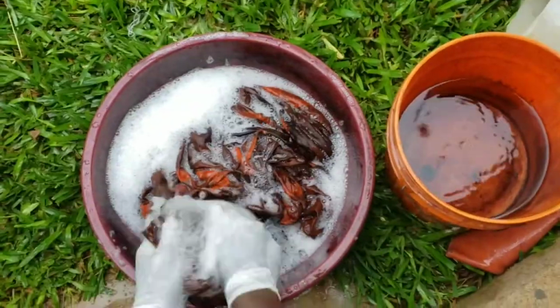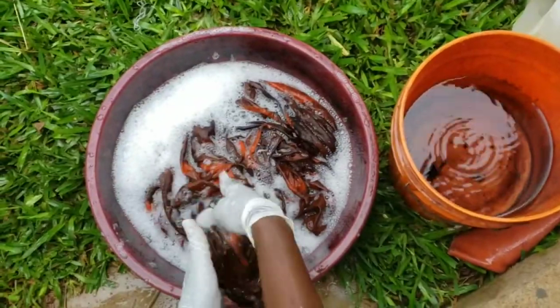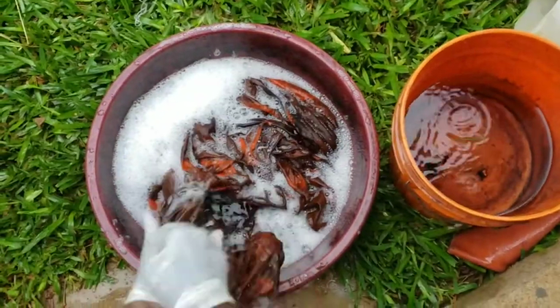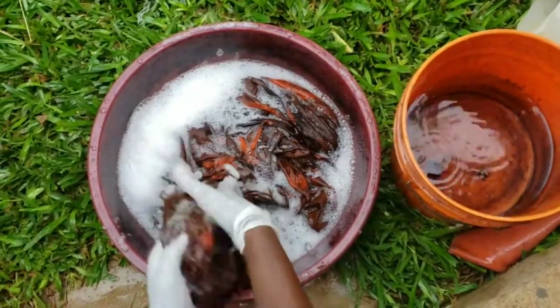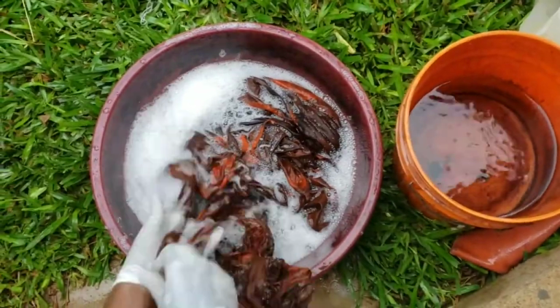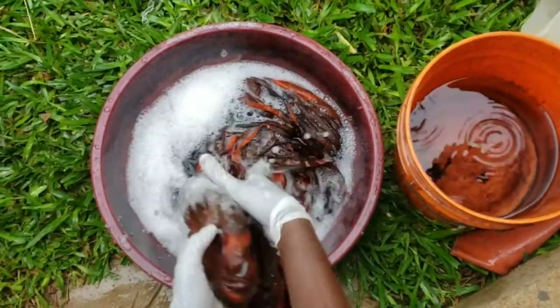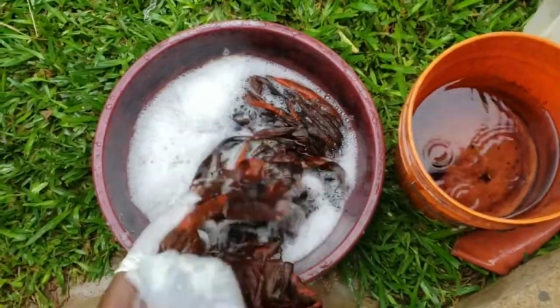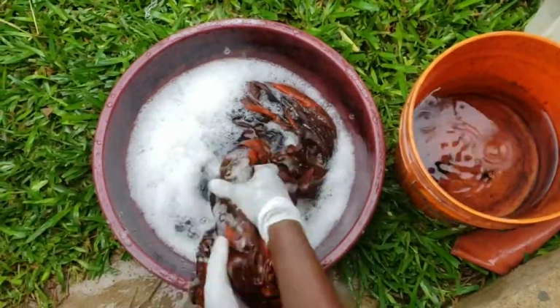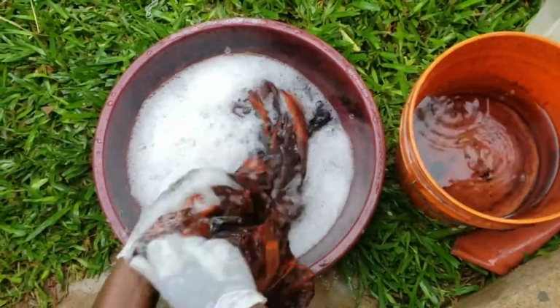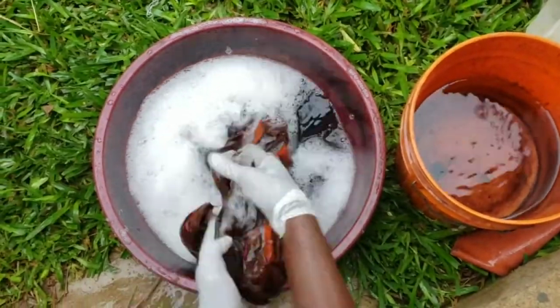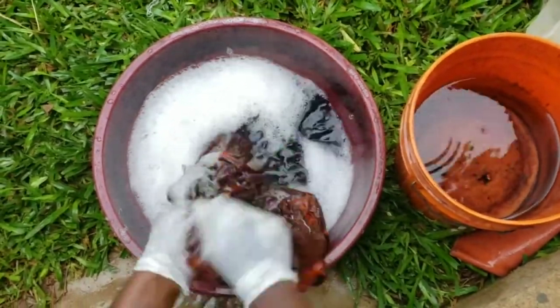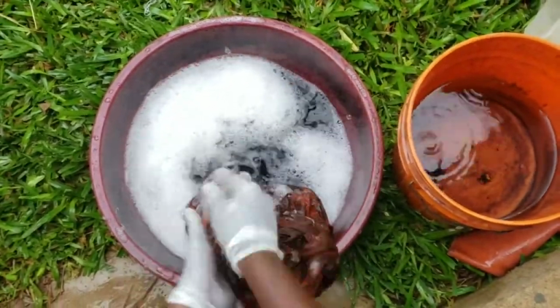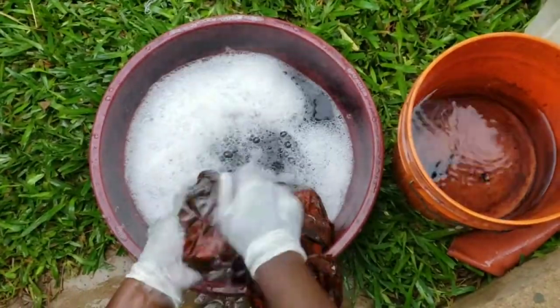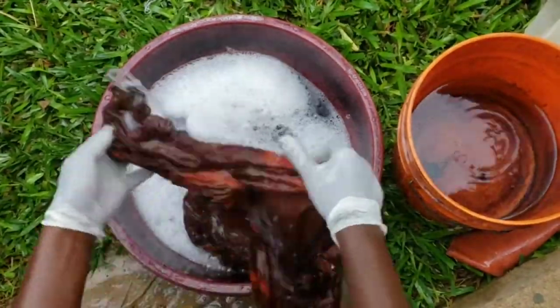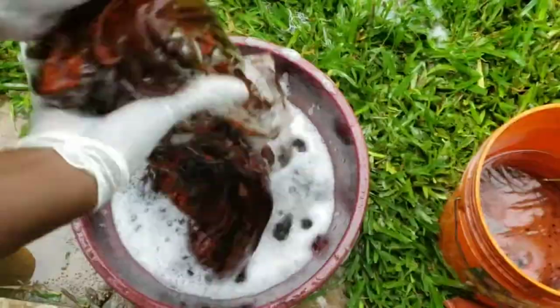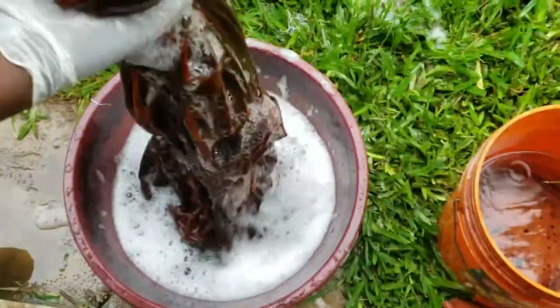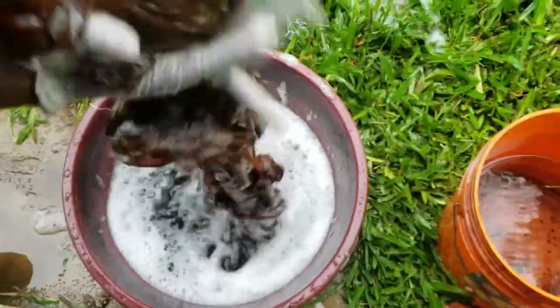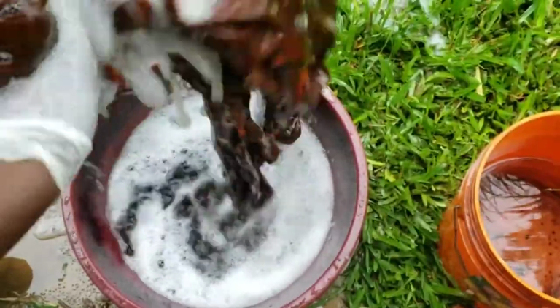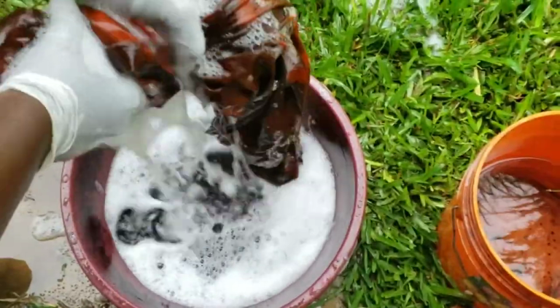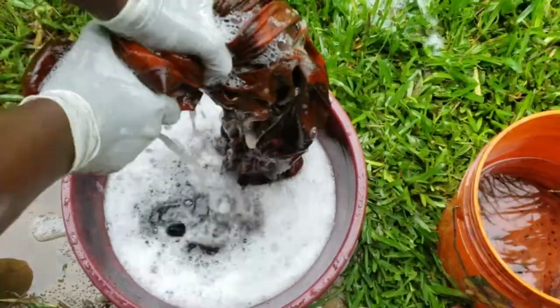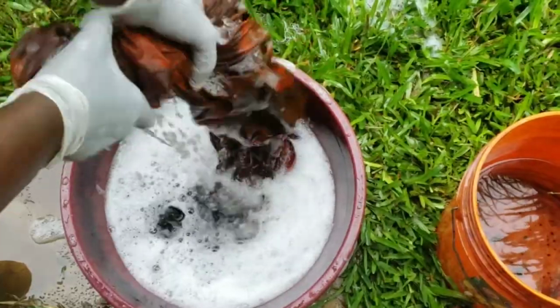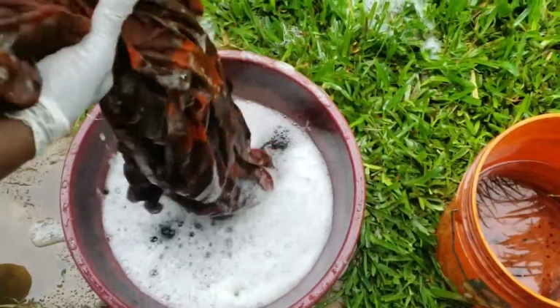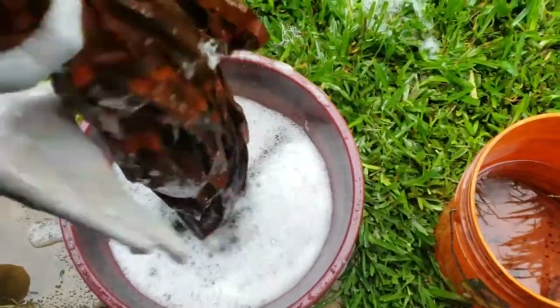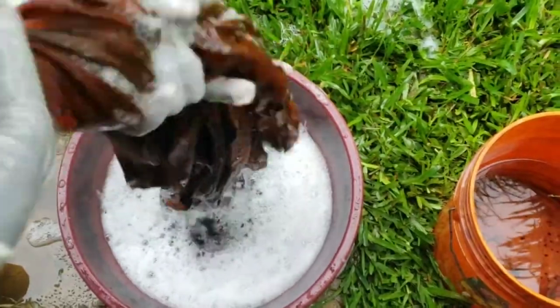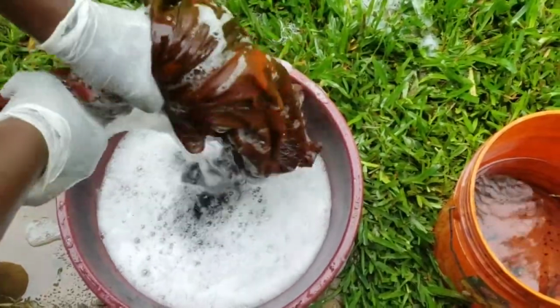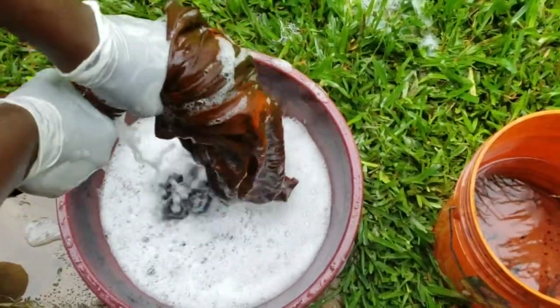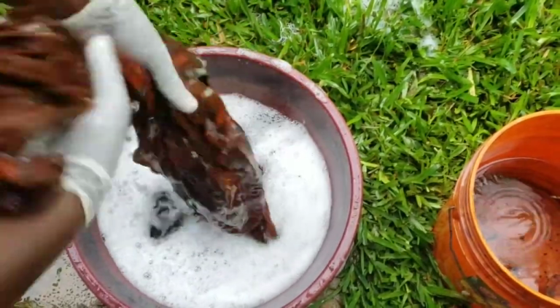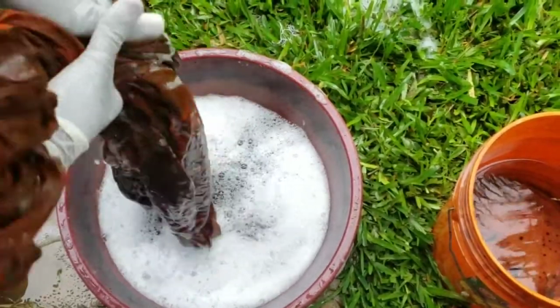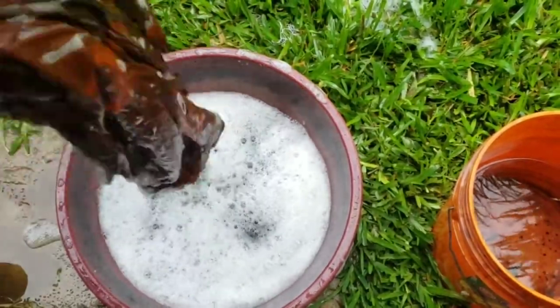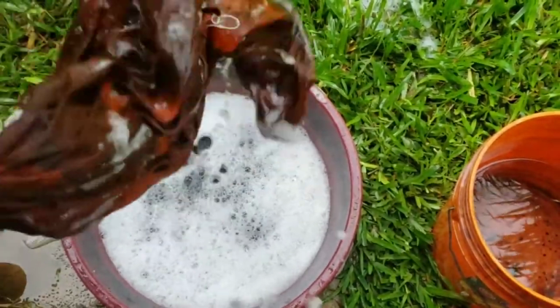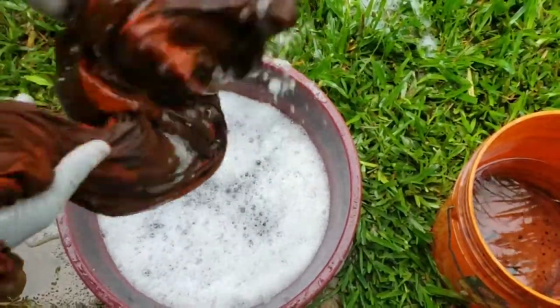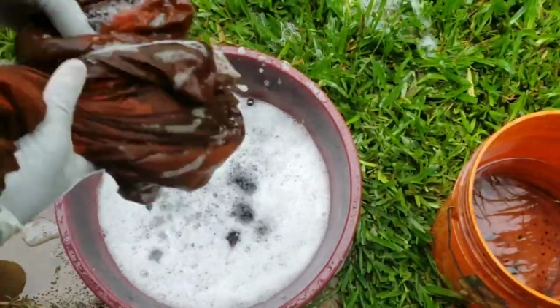Now we have to wash it in order to remove all the chemicals and the excess dye.